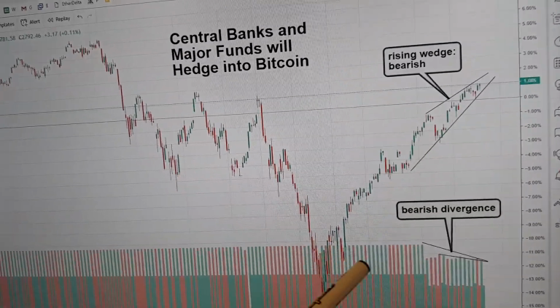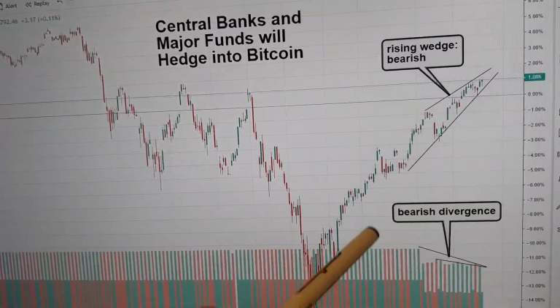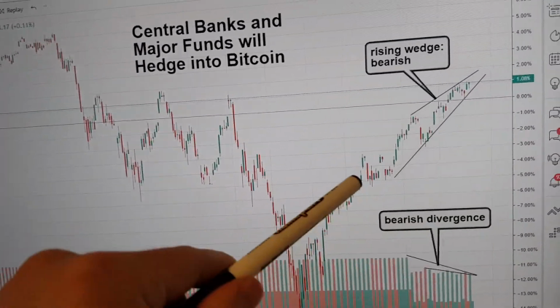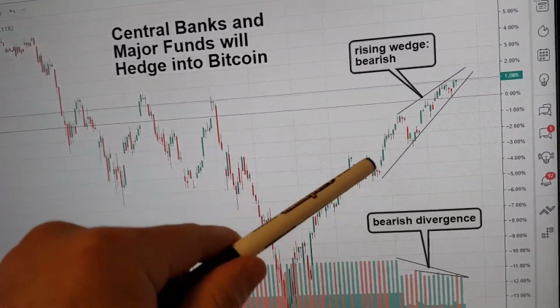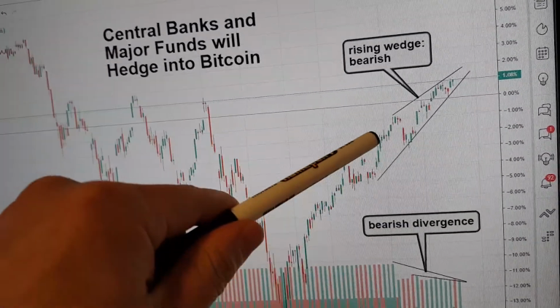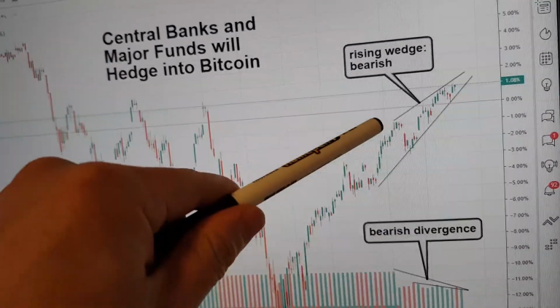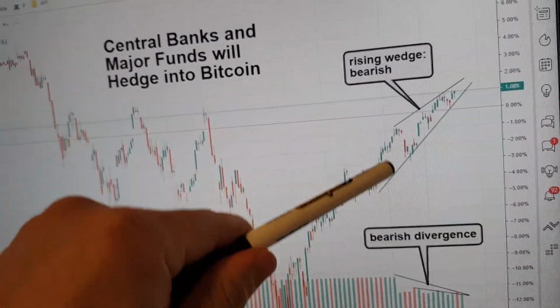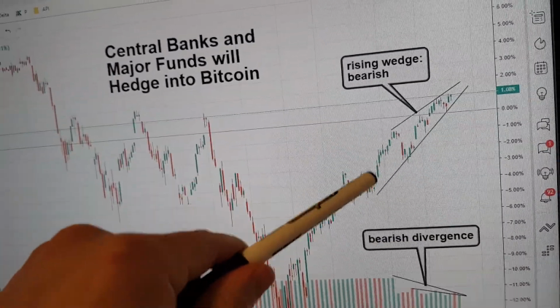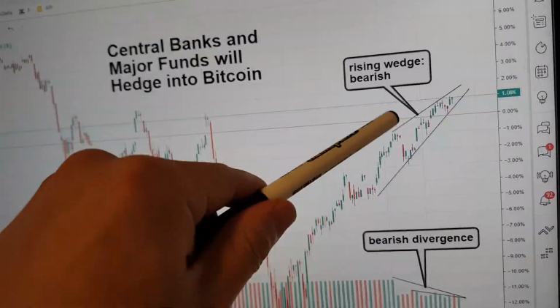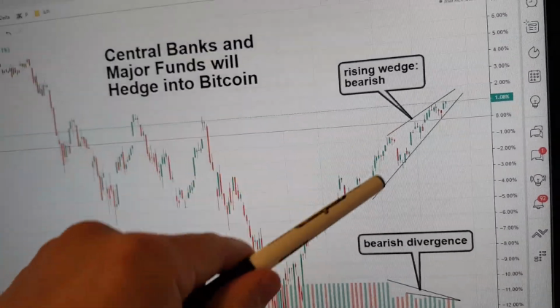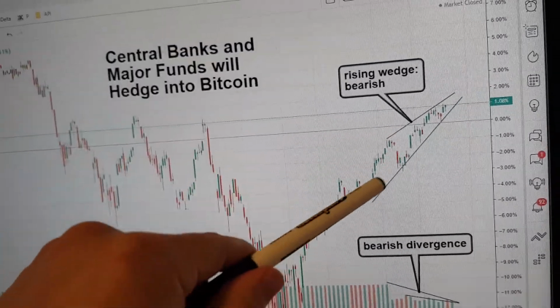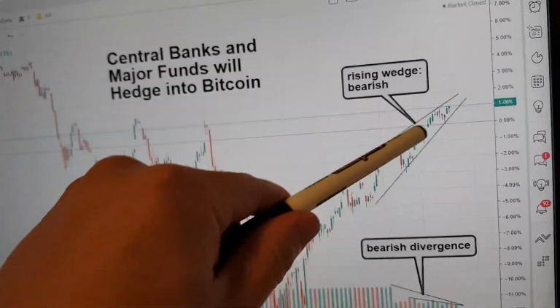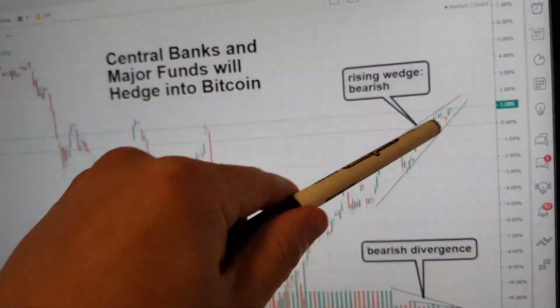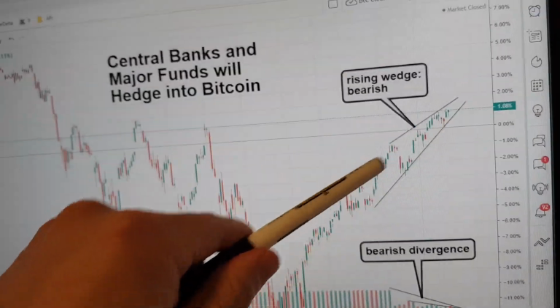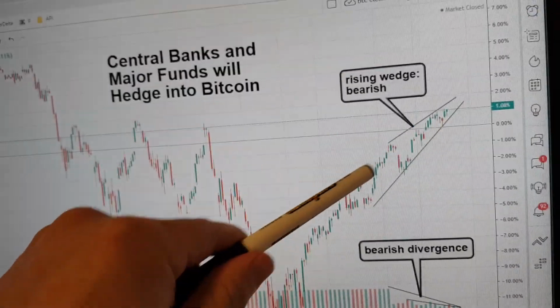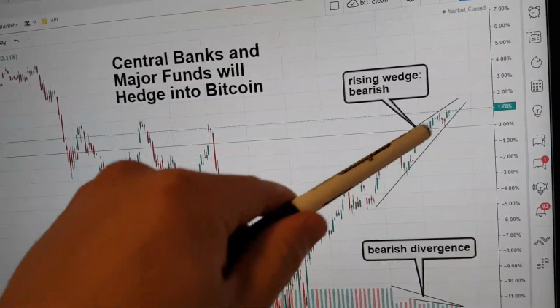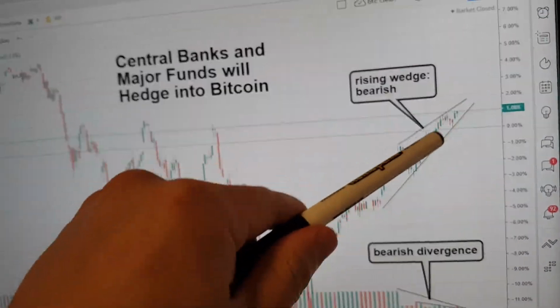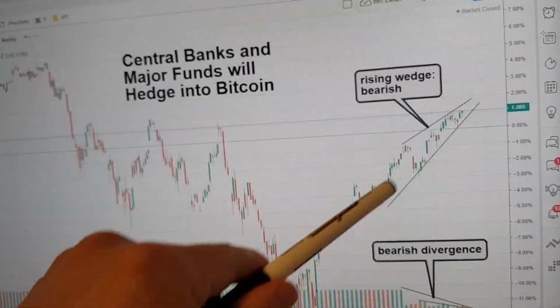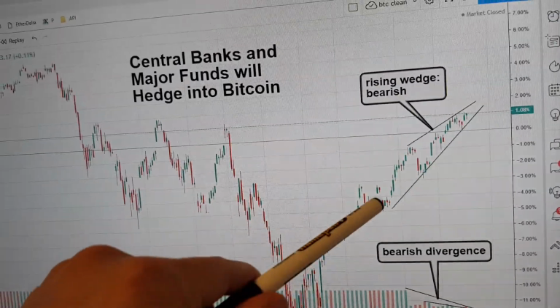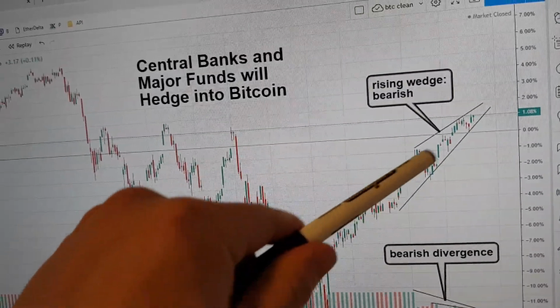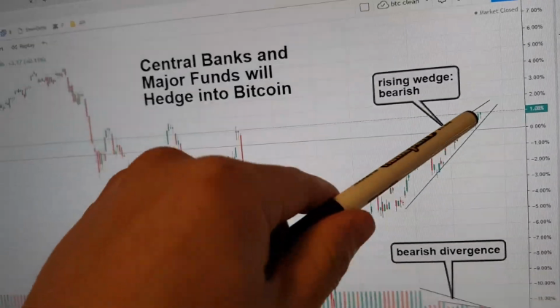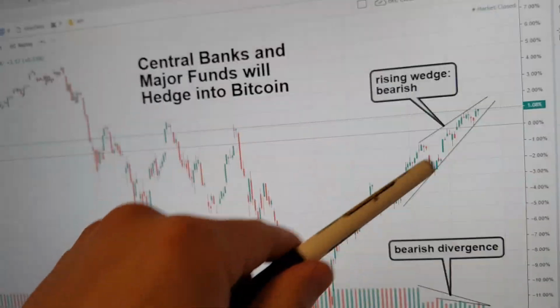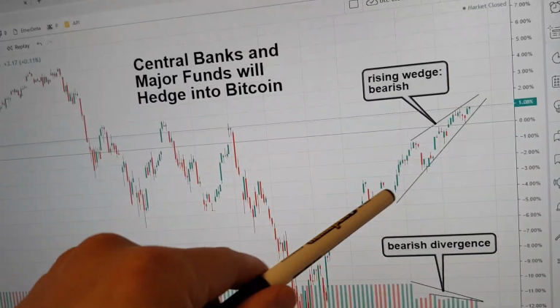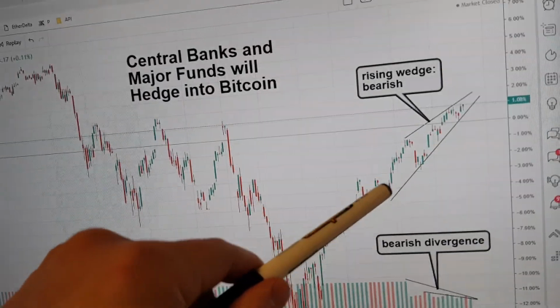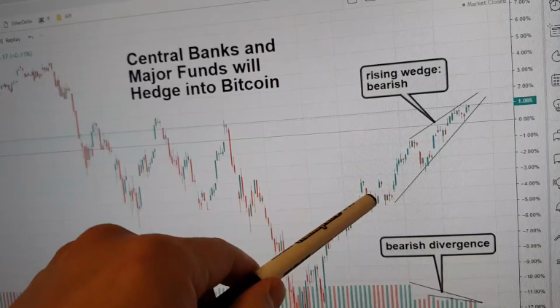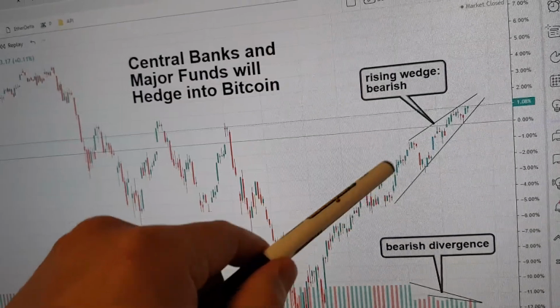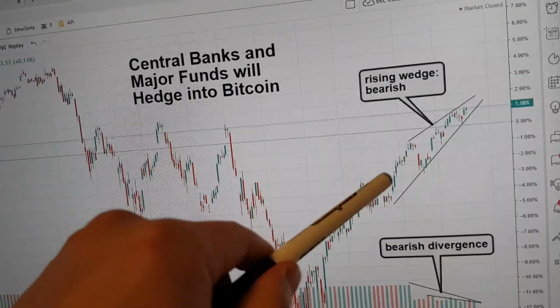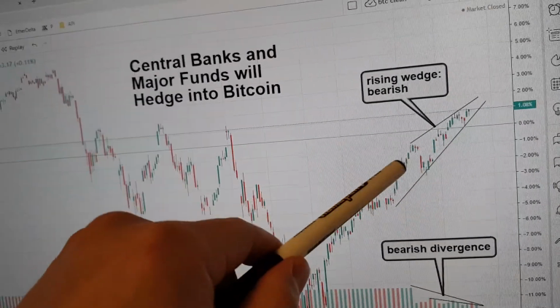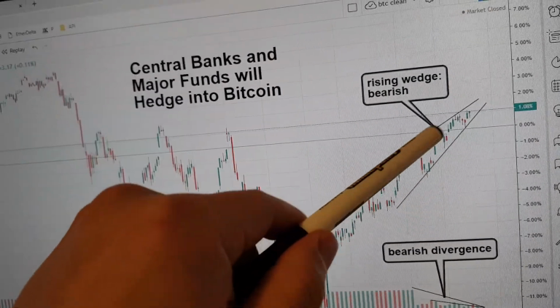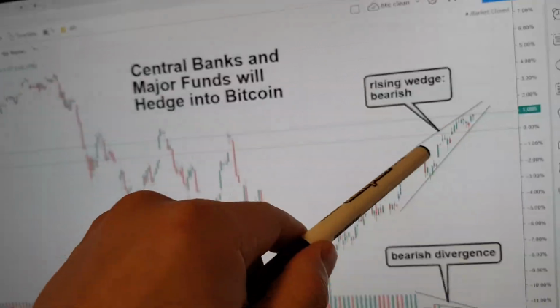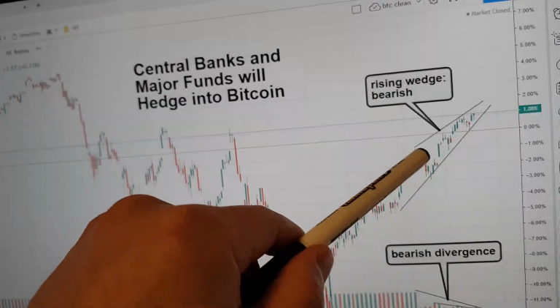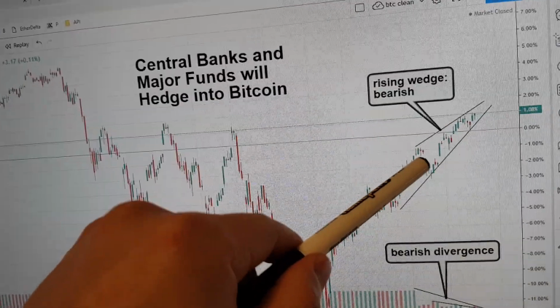Starting here, we have a definite rising wedge. Rising wedges tend to be bearish.